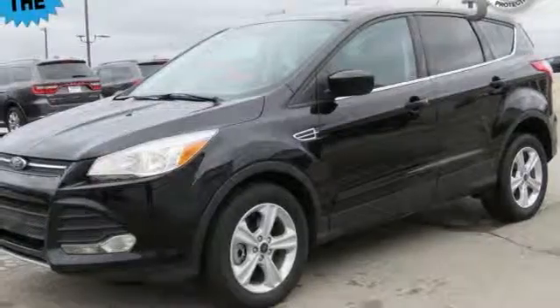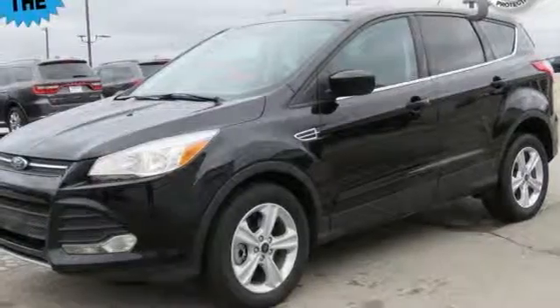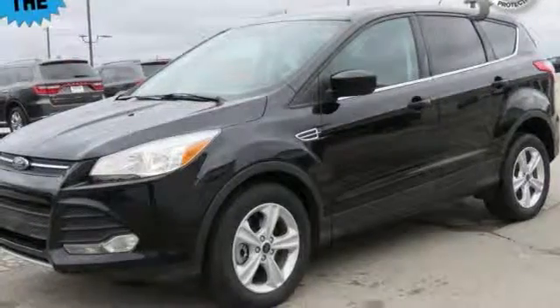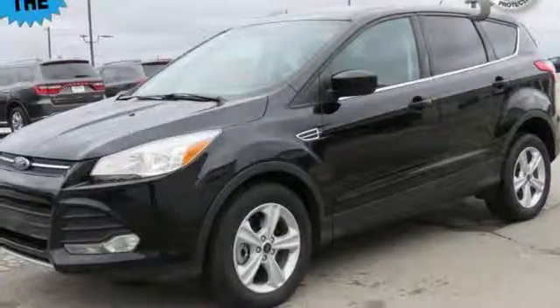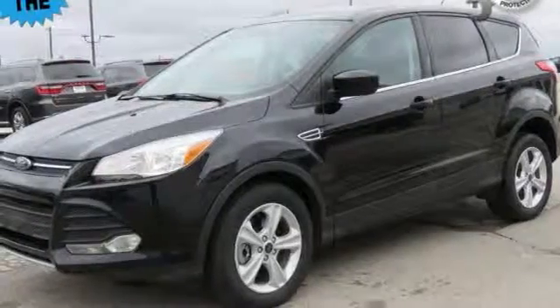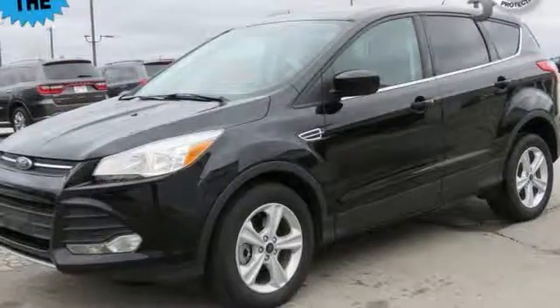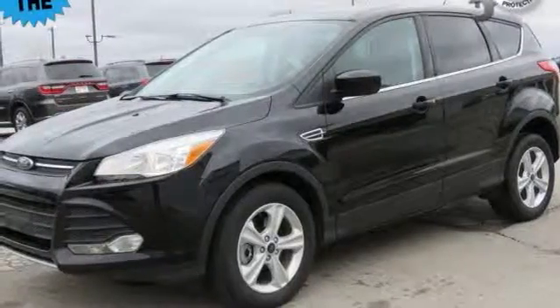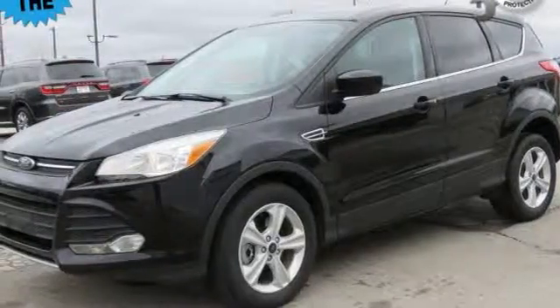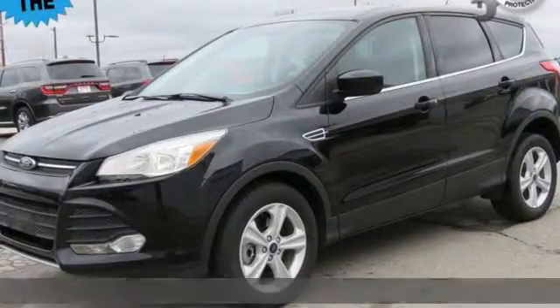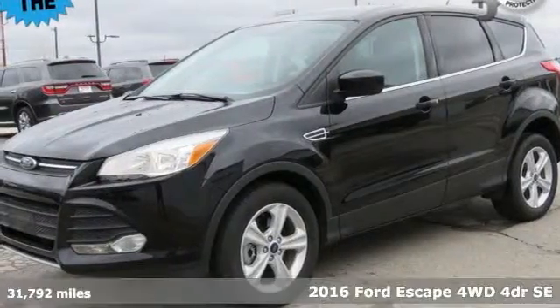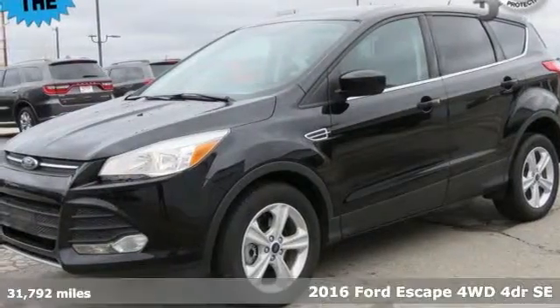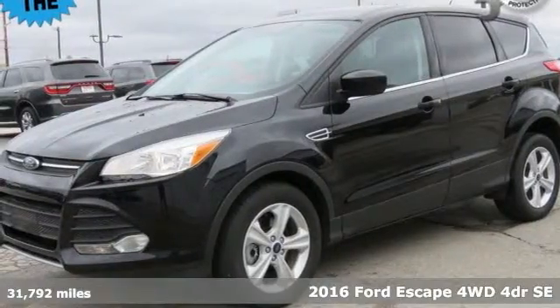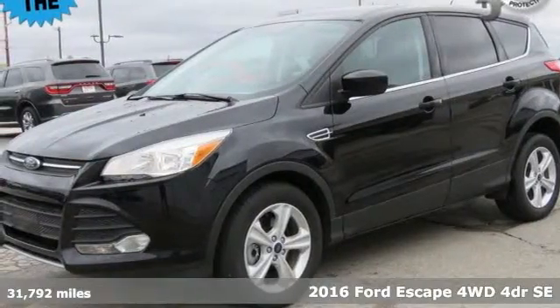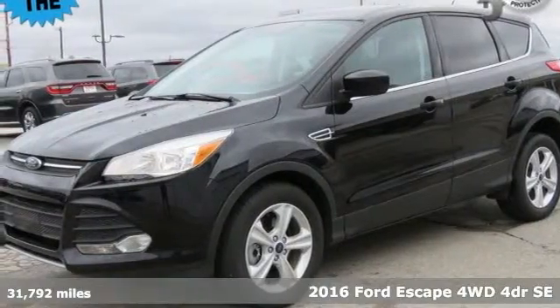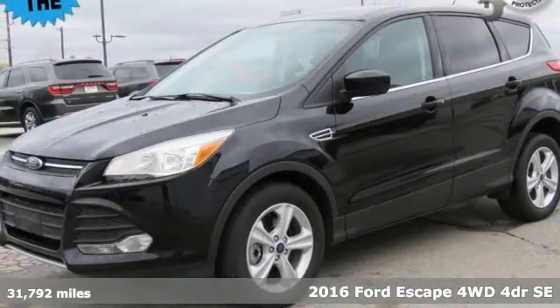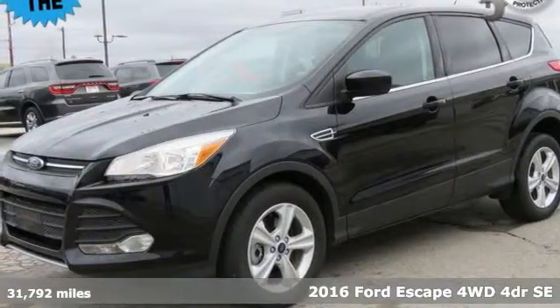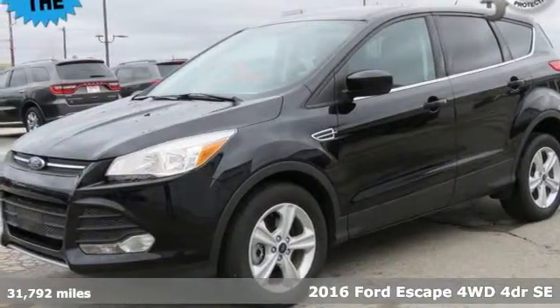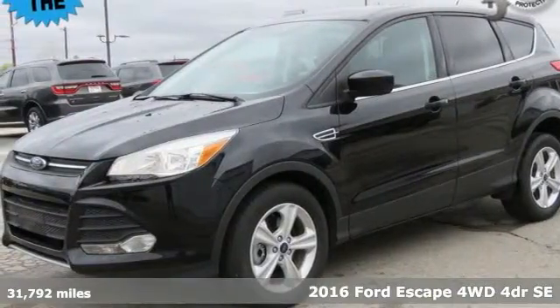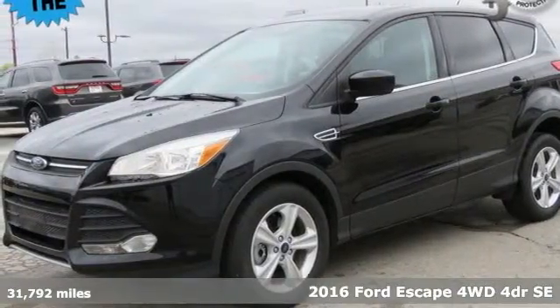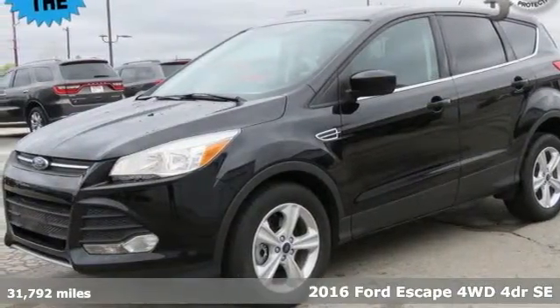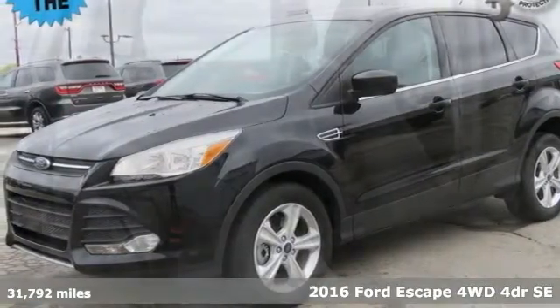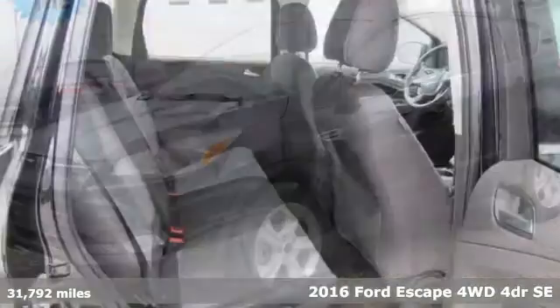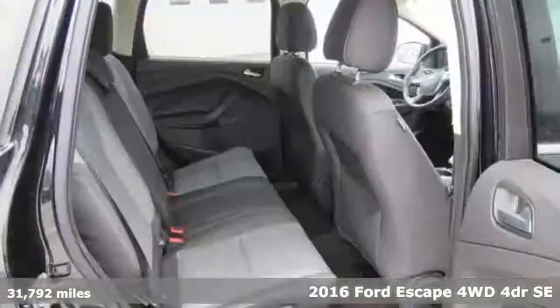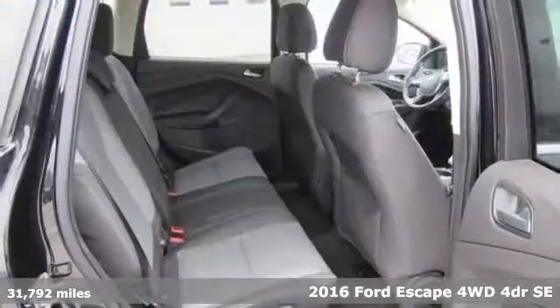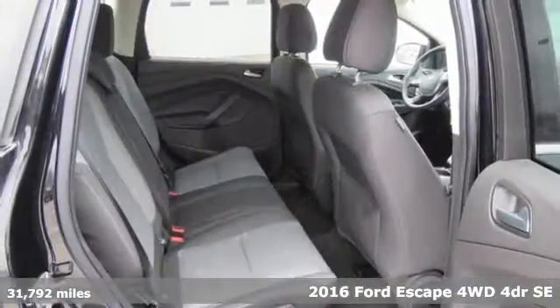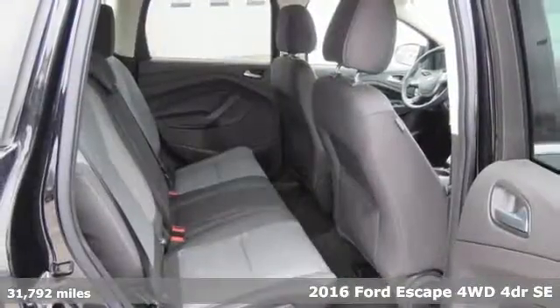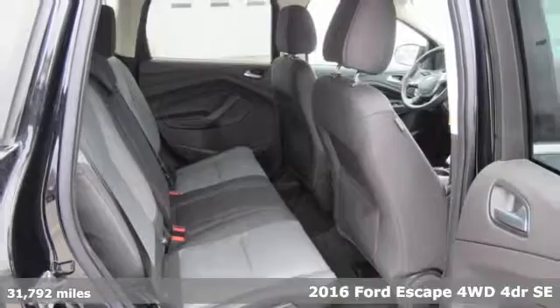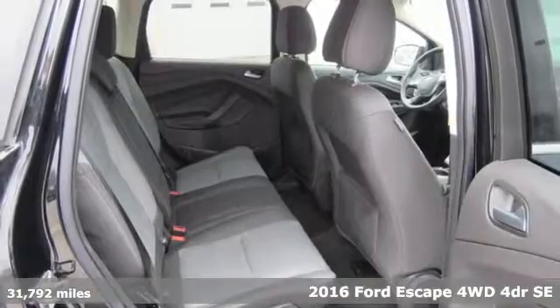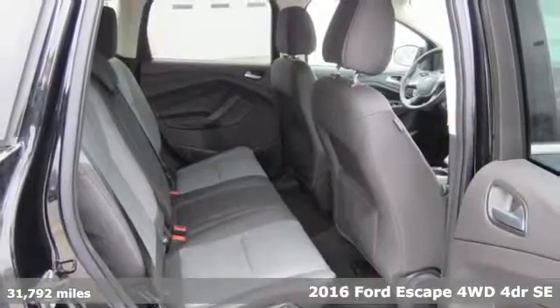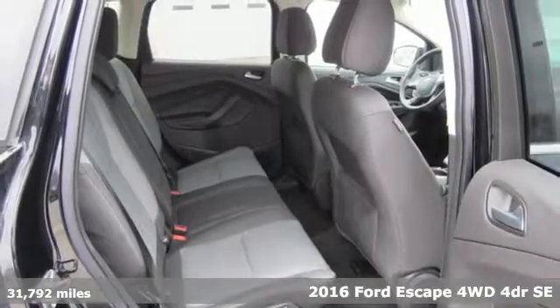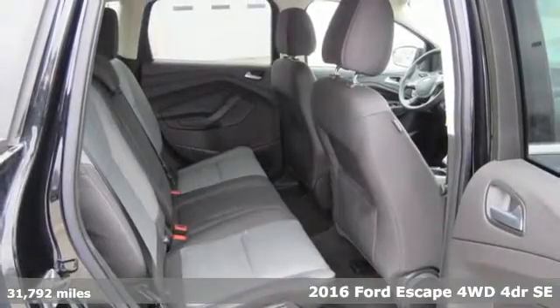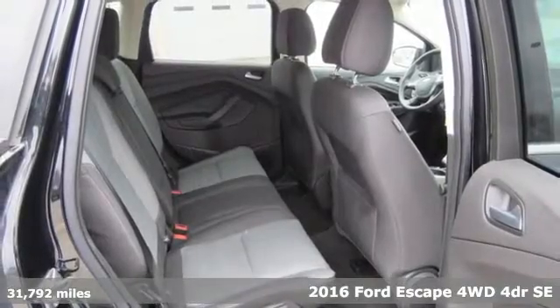Here's a 2016 Ford Escape. Built on tradition, built to last. Ford.